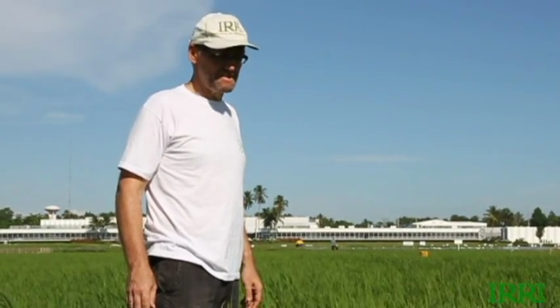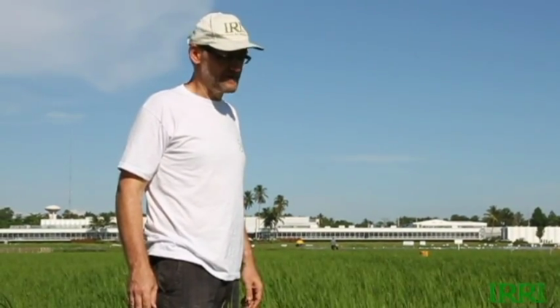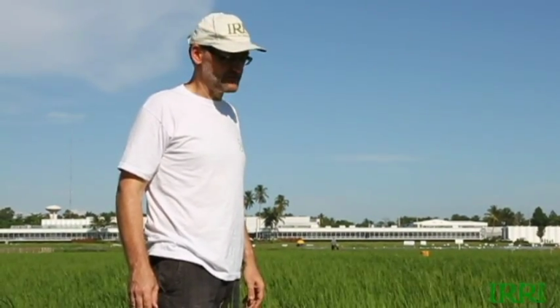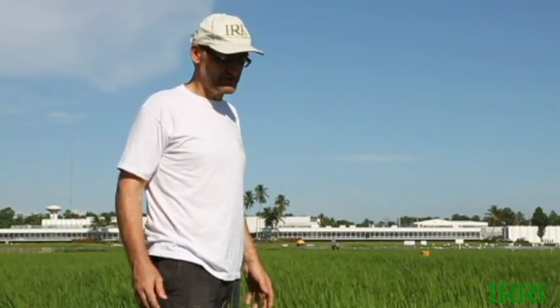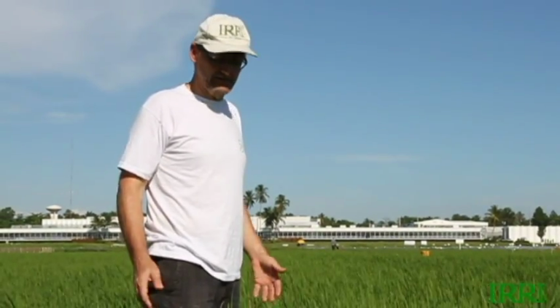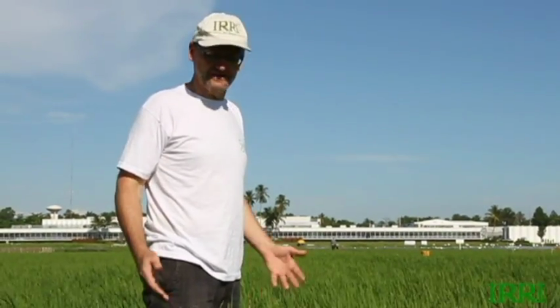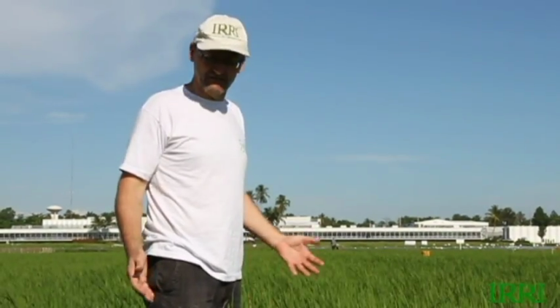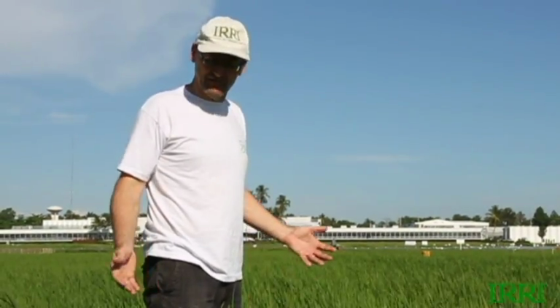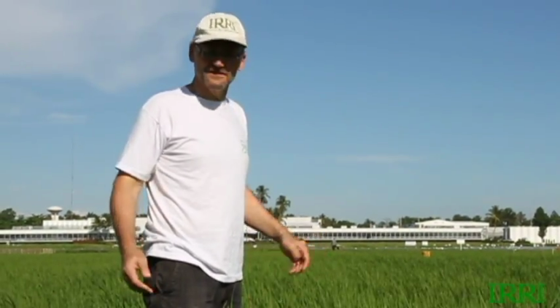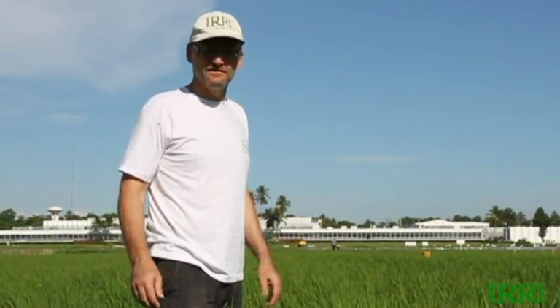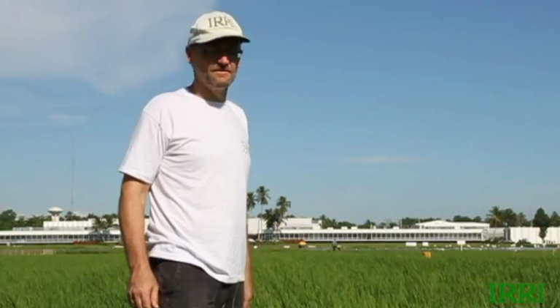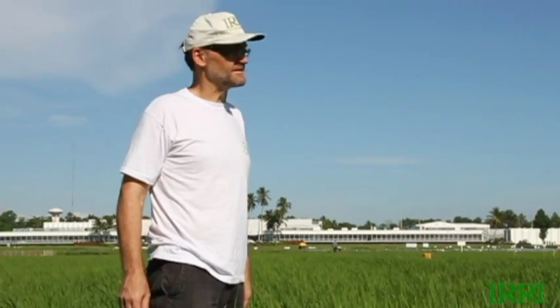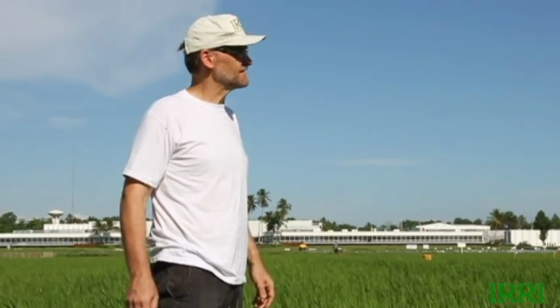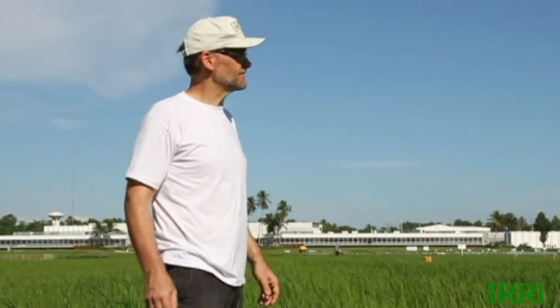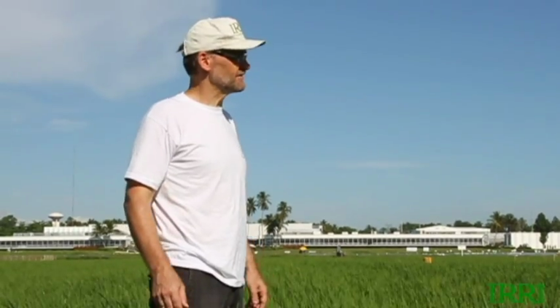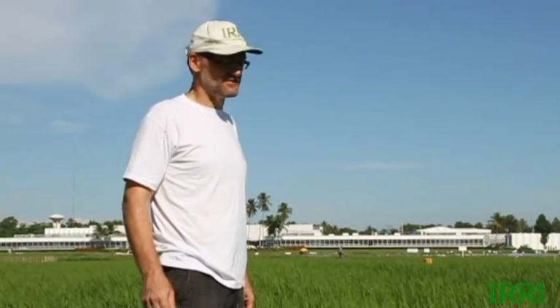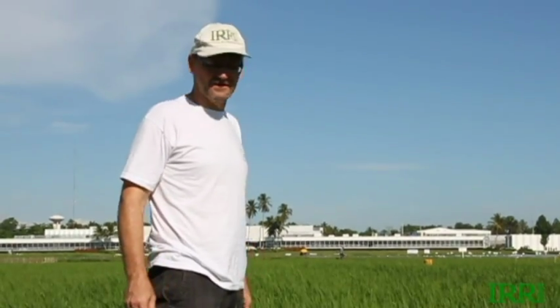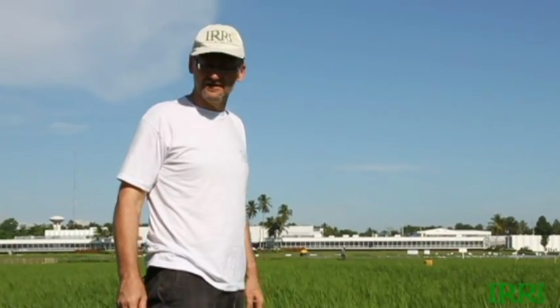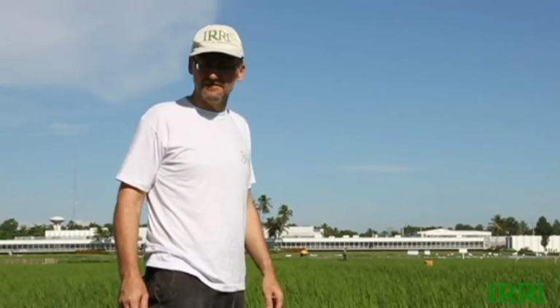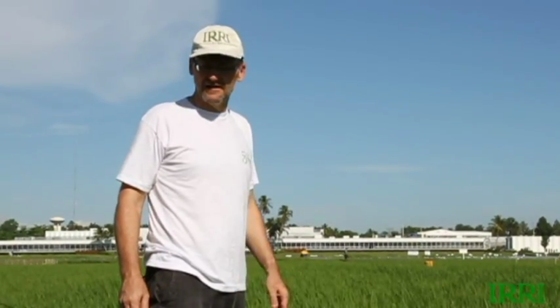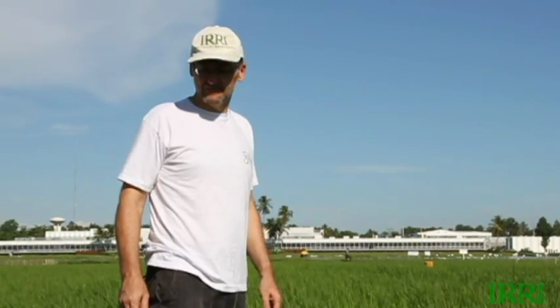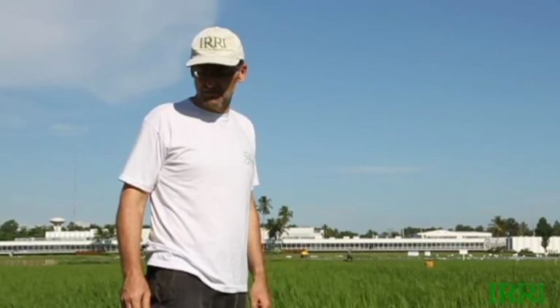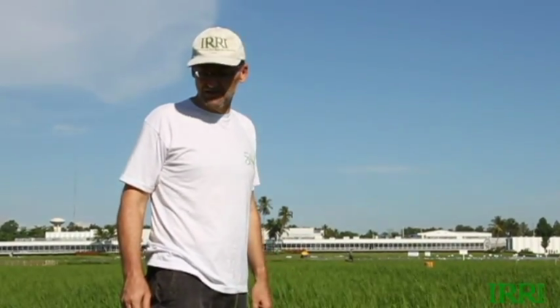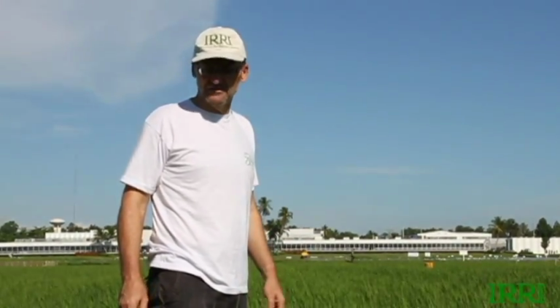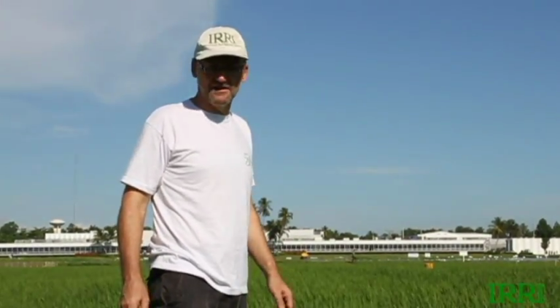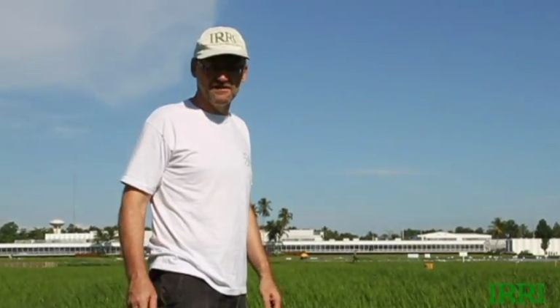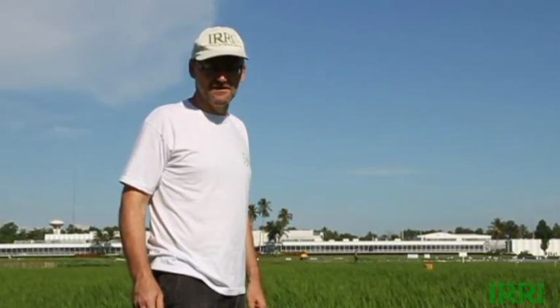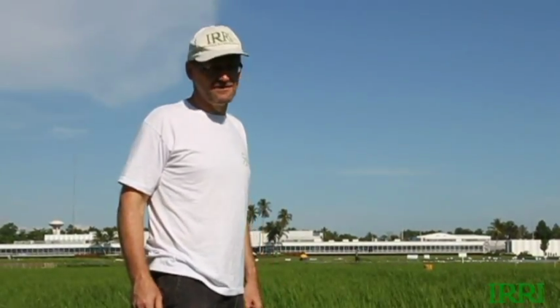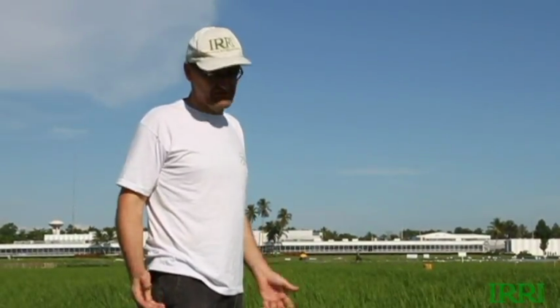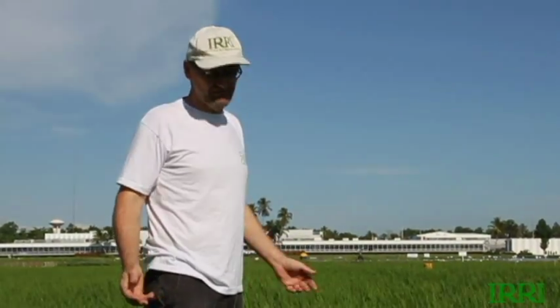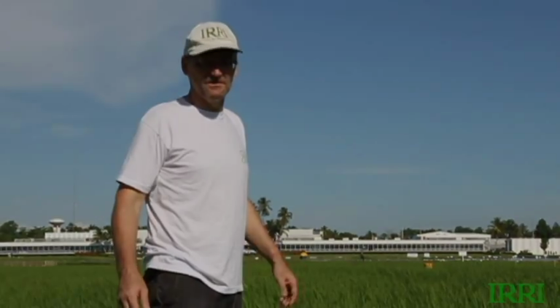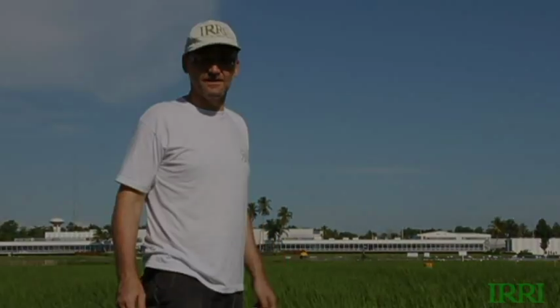We're taking some risk, but since we're not conducting a maximum yield trial, we should be okay.